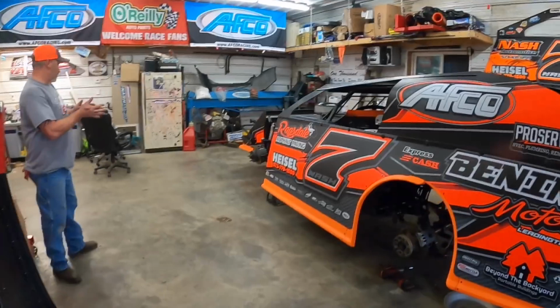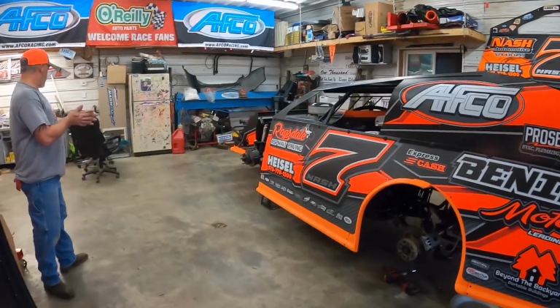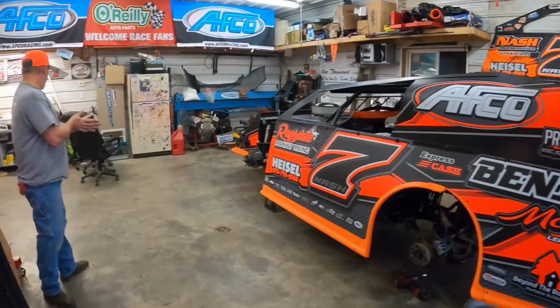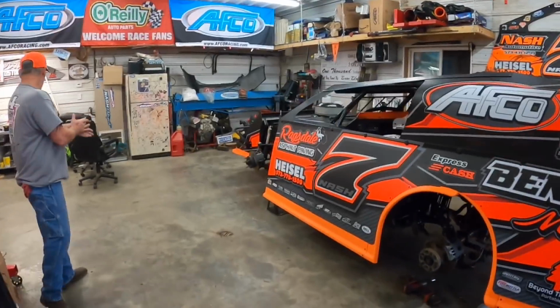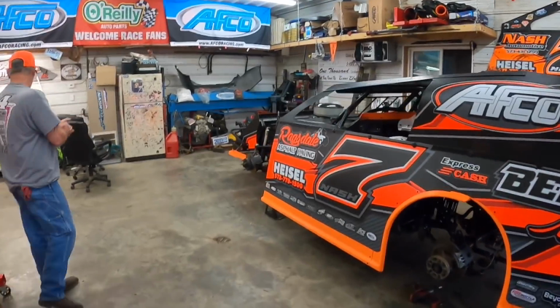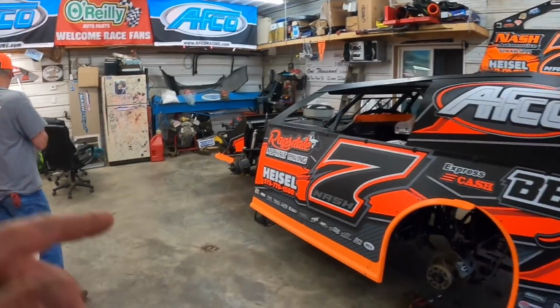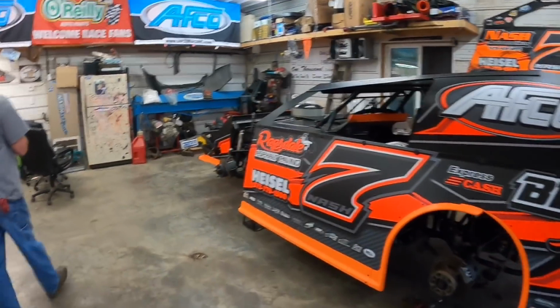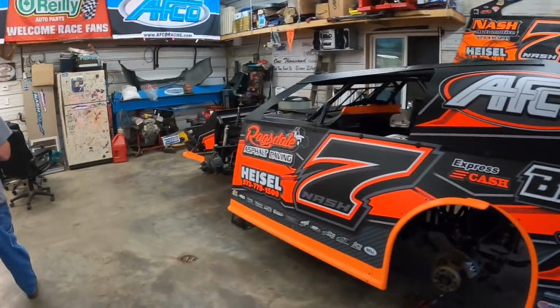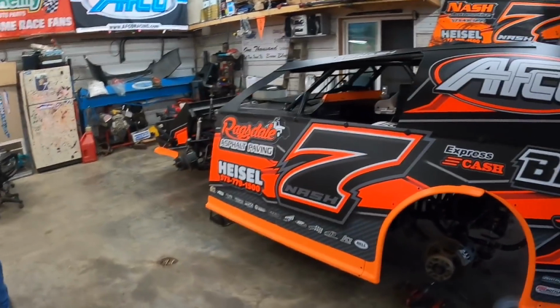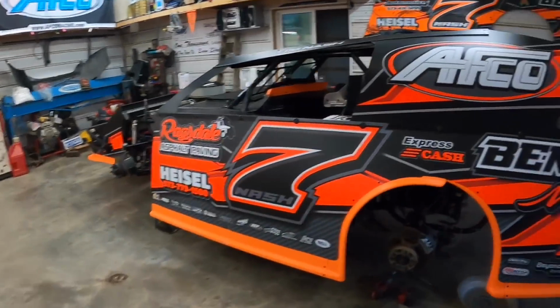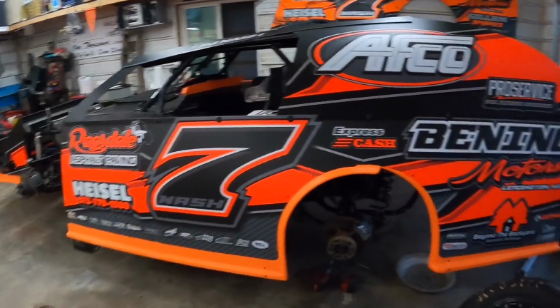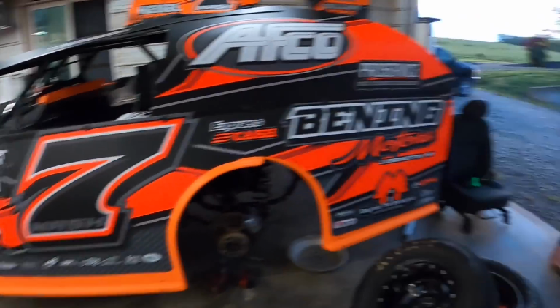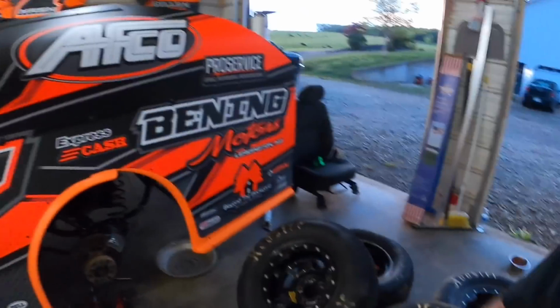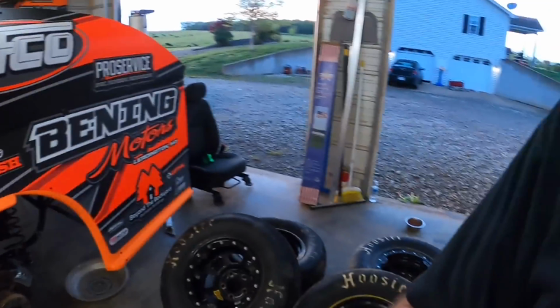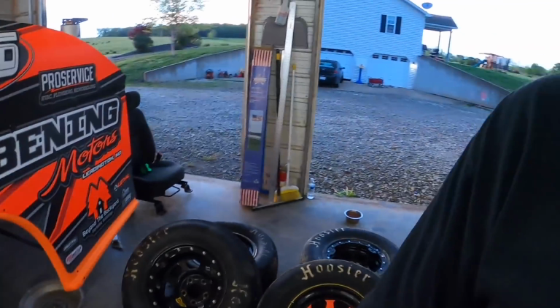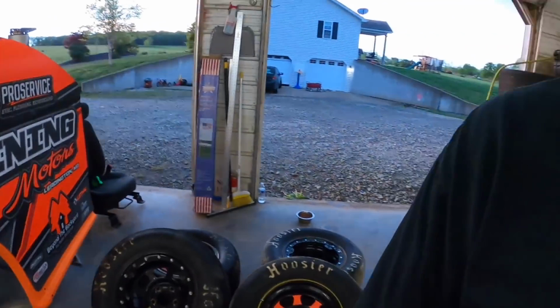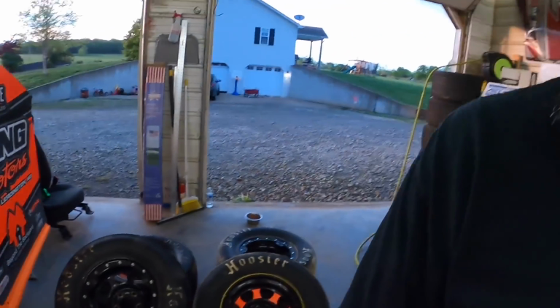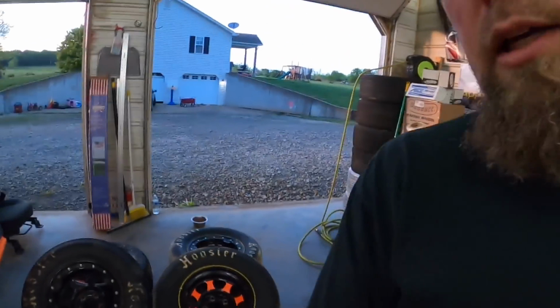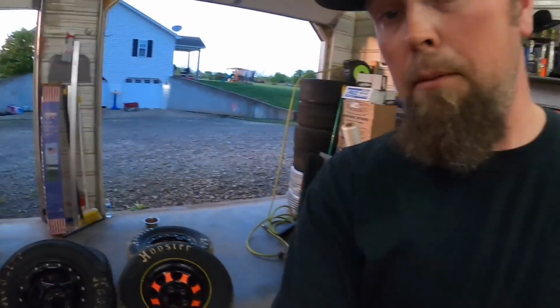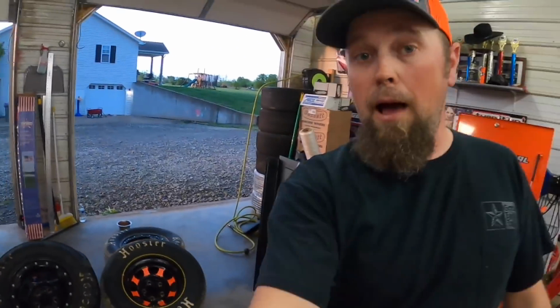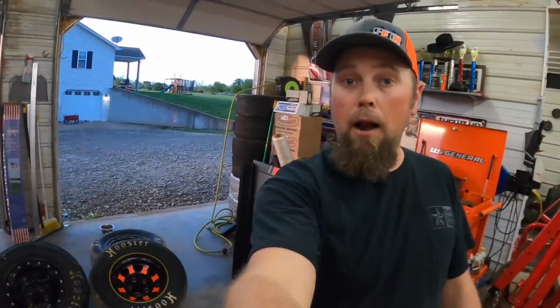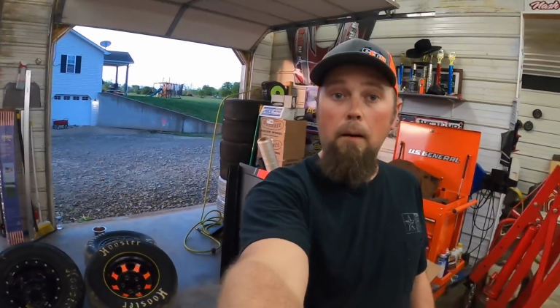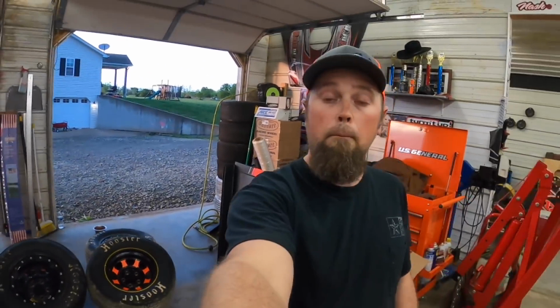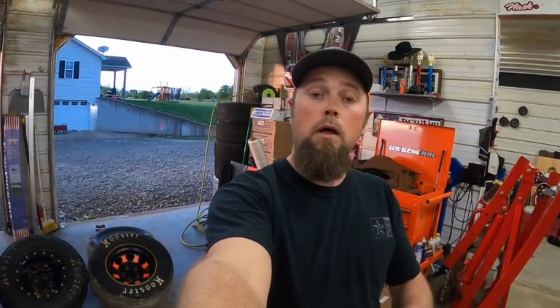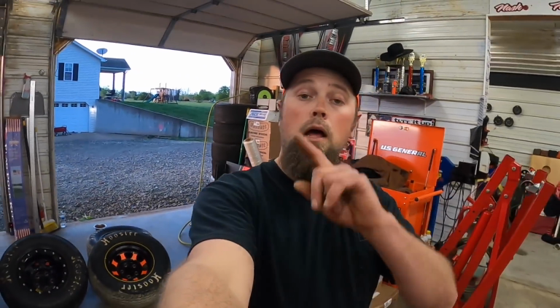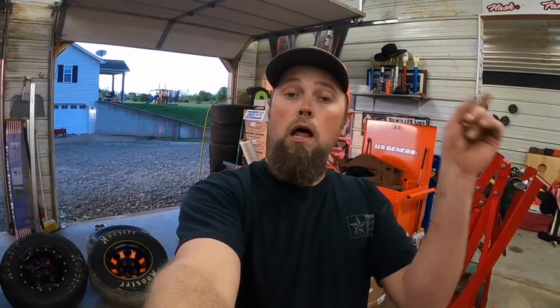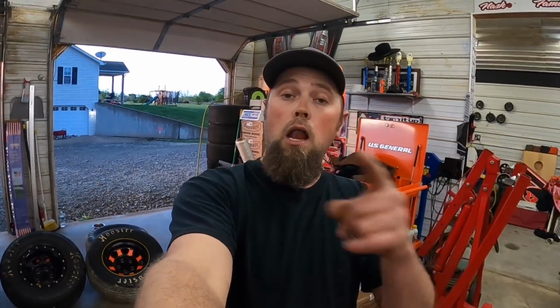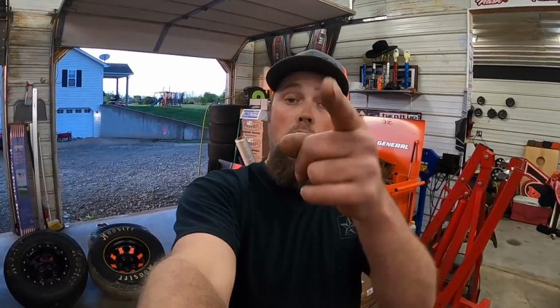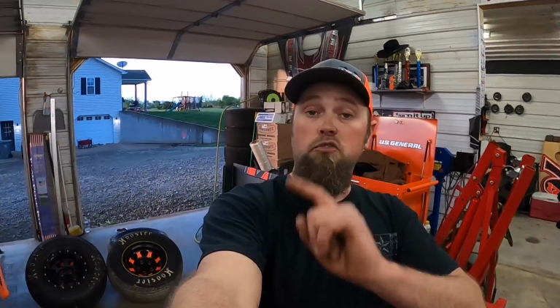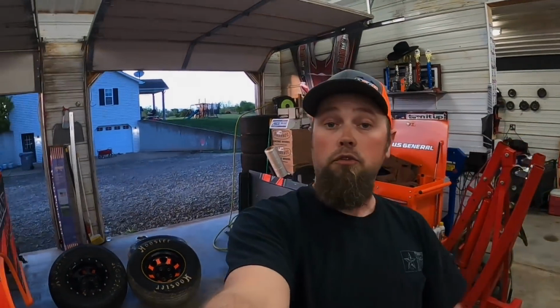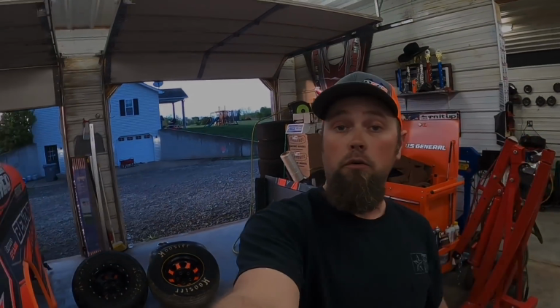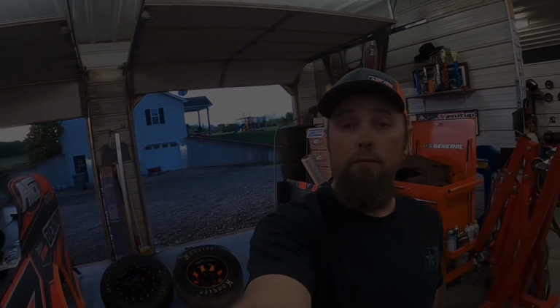Enough jabbering, let's get these things out of the box, get them mounted up, let's get to it.